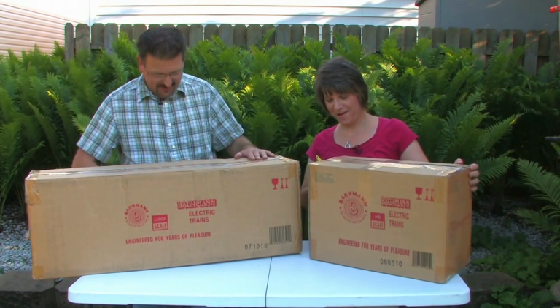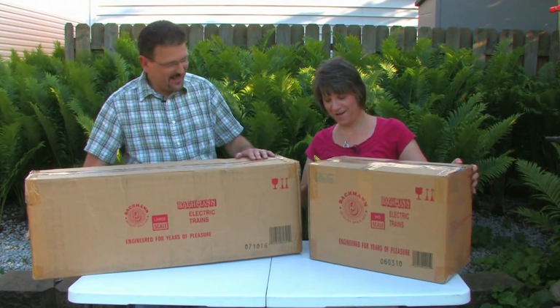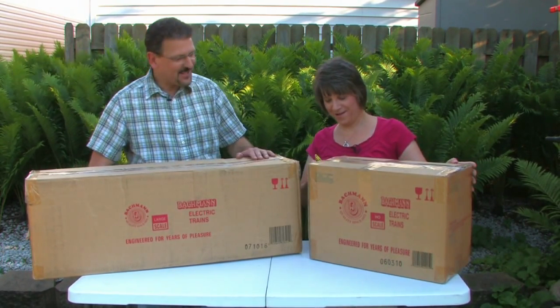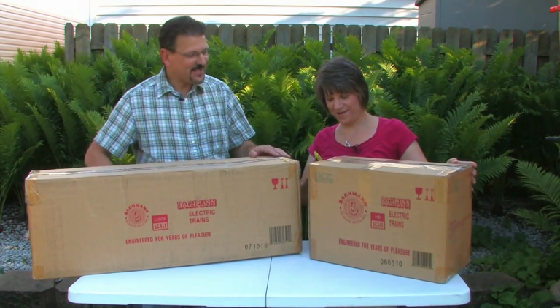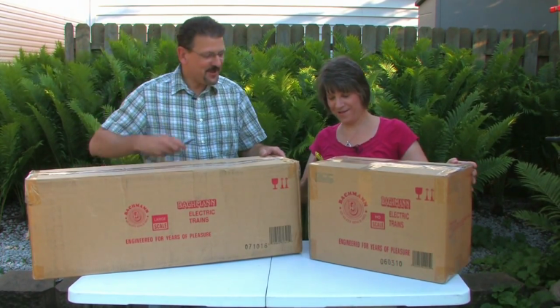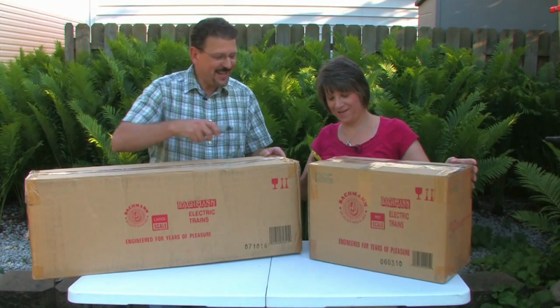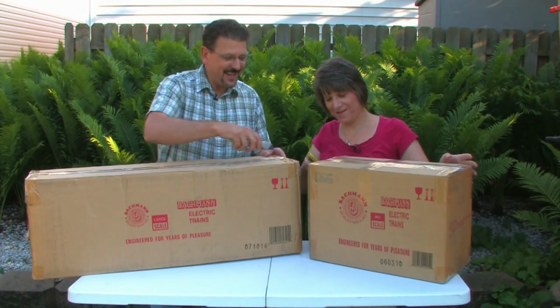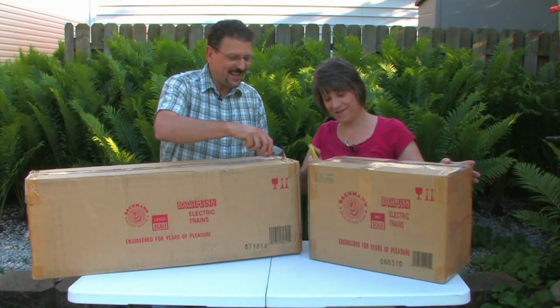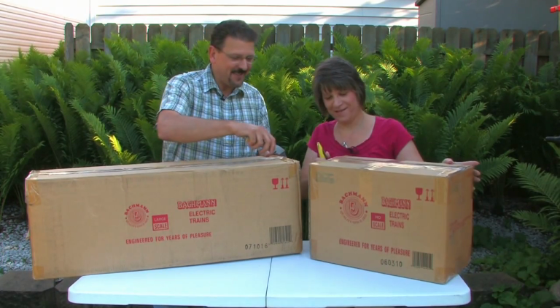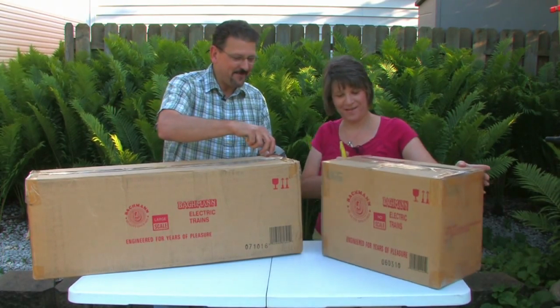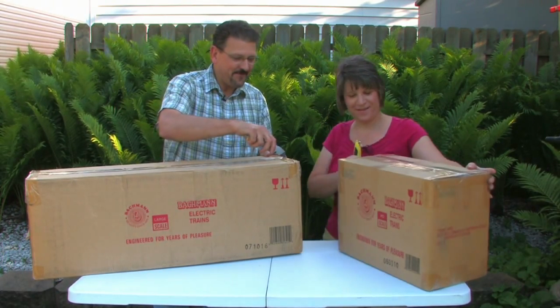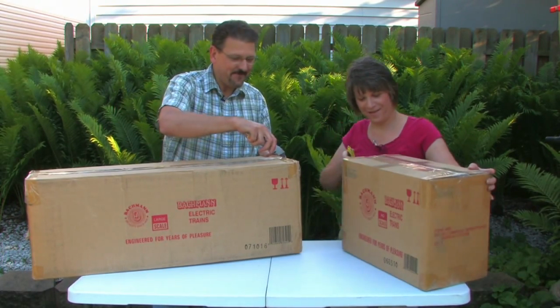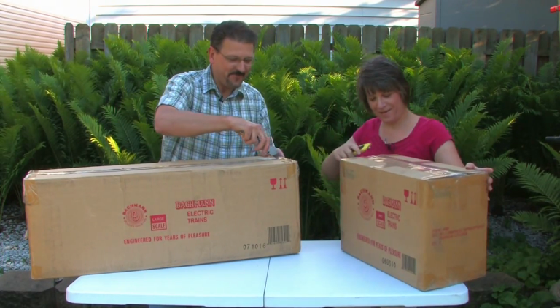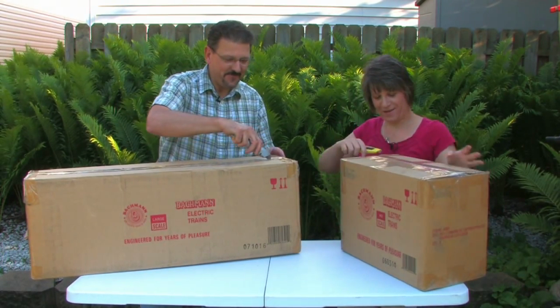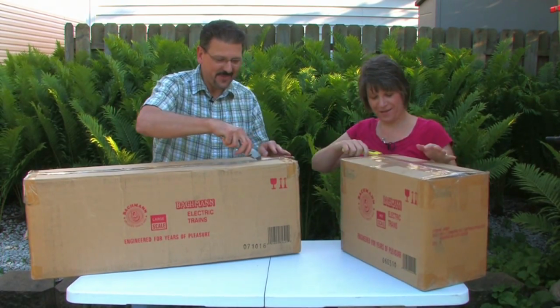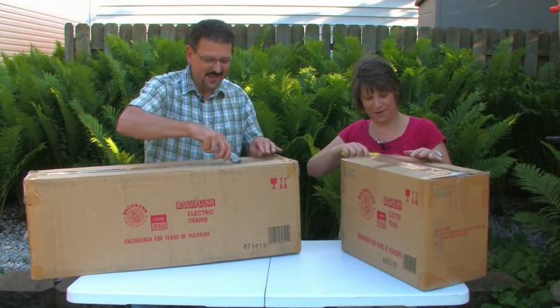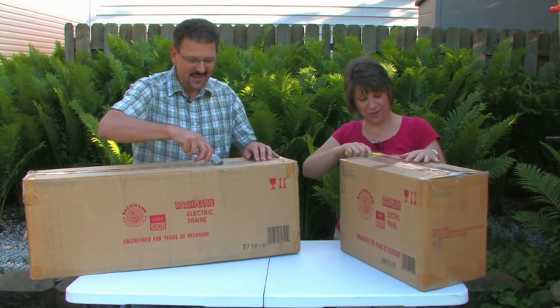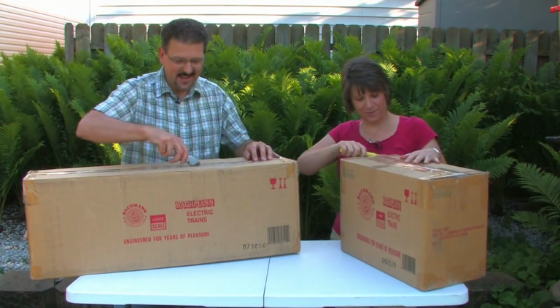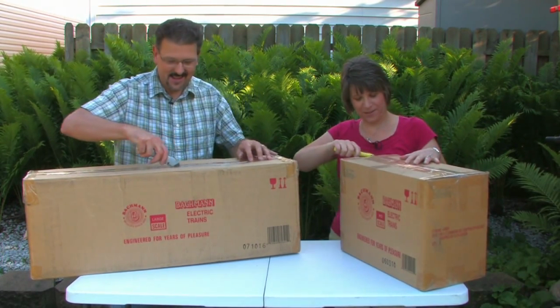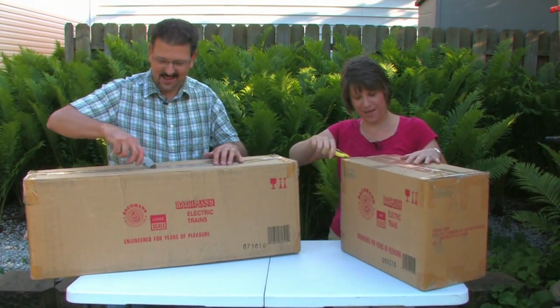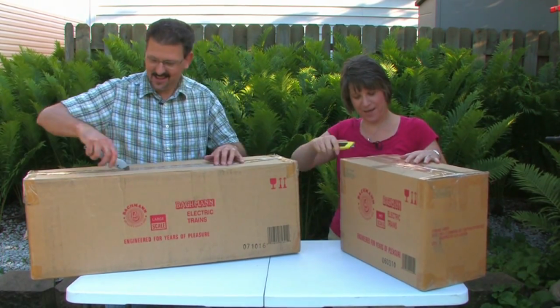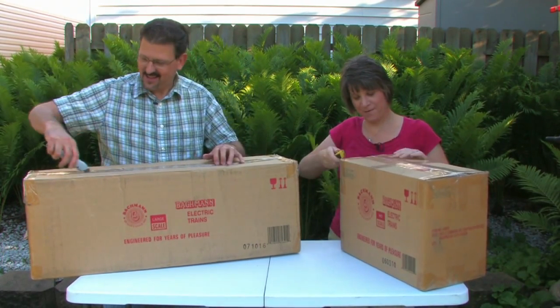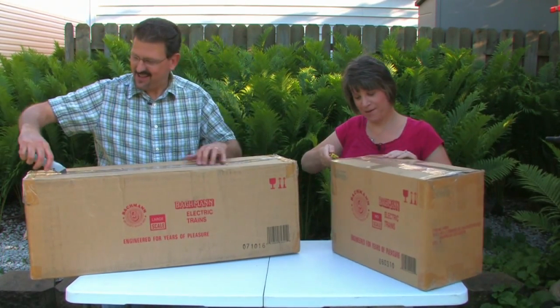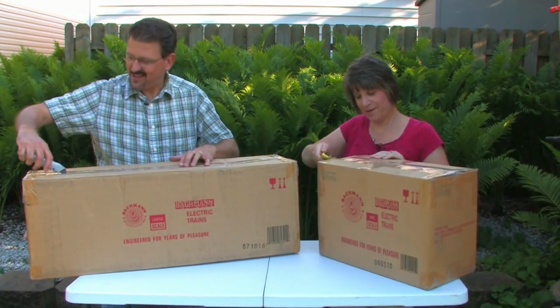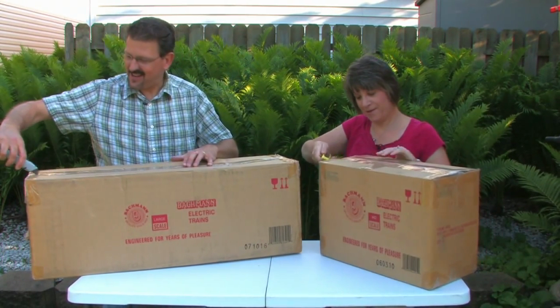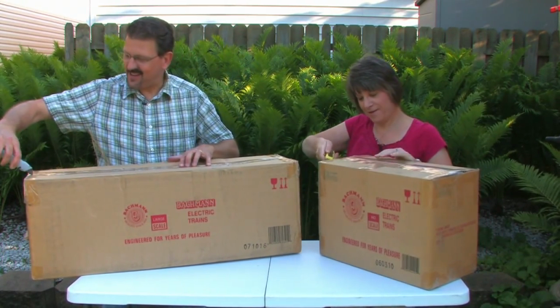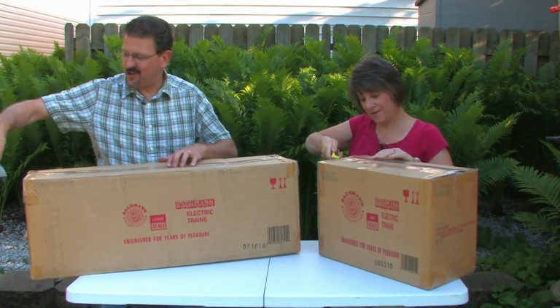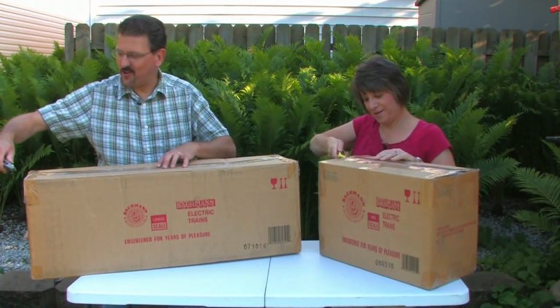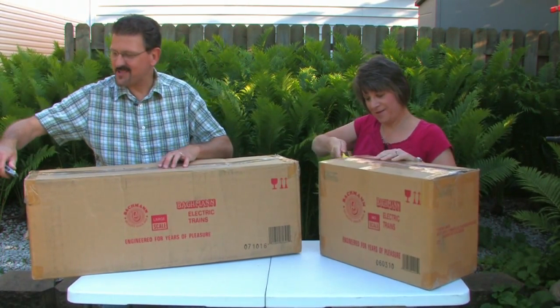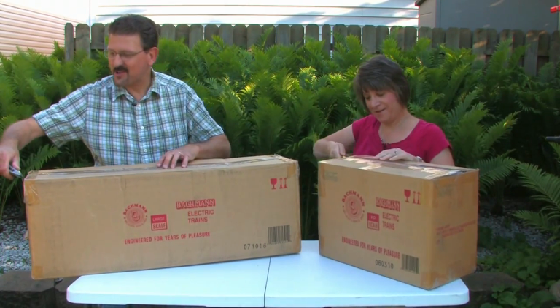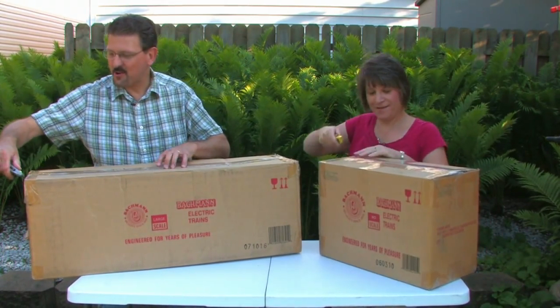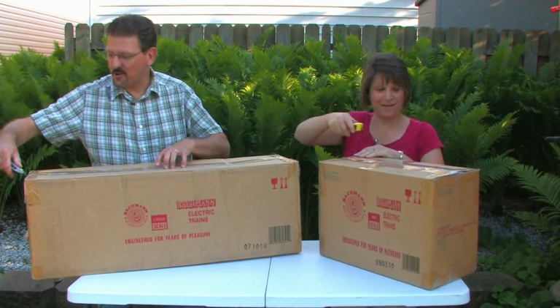So let's go ahead. It's like Christmas time. I know, so cool.